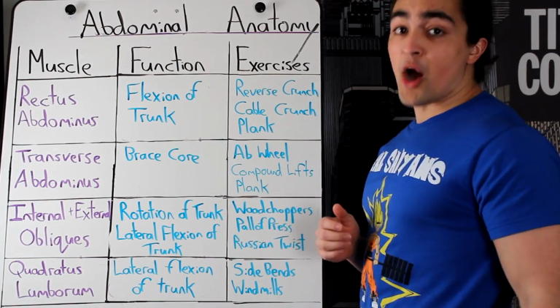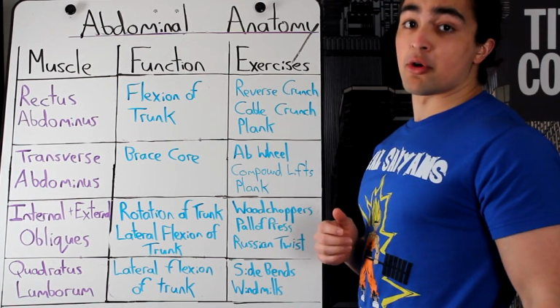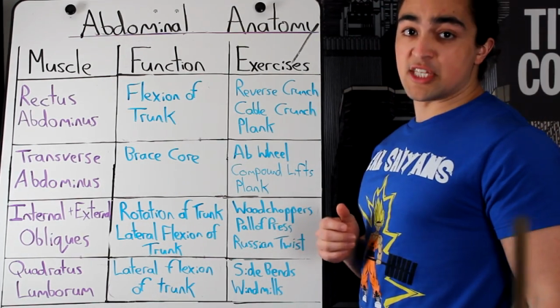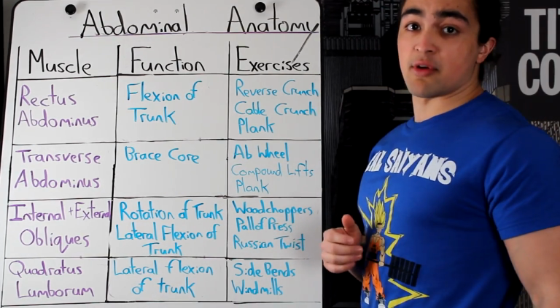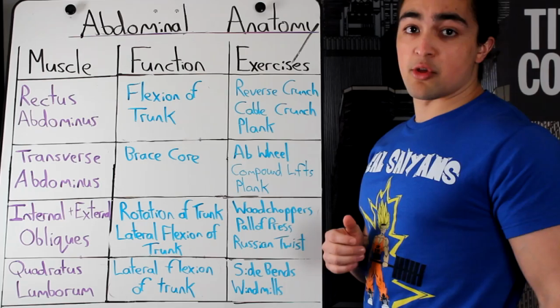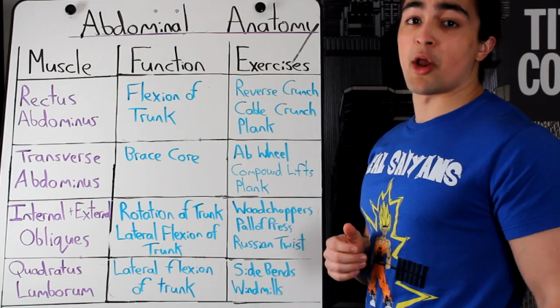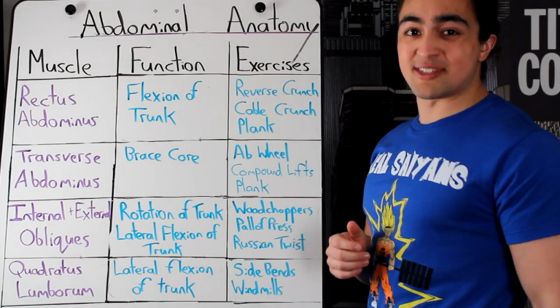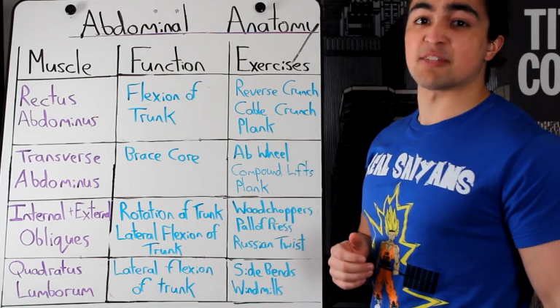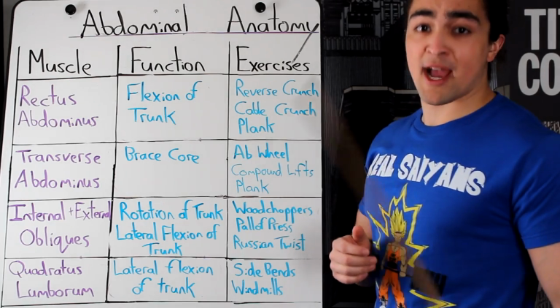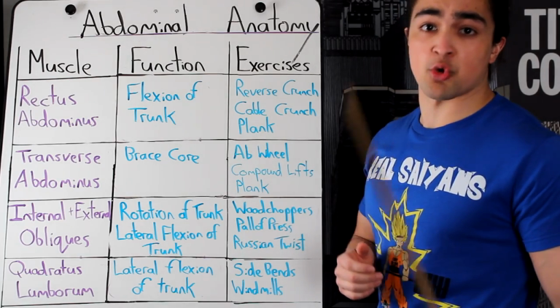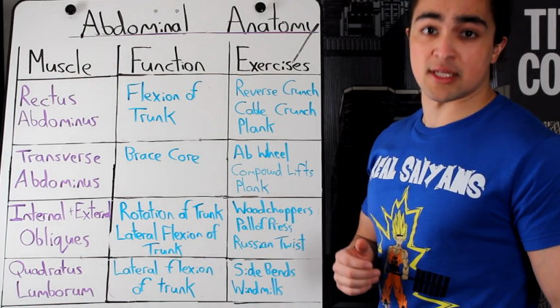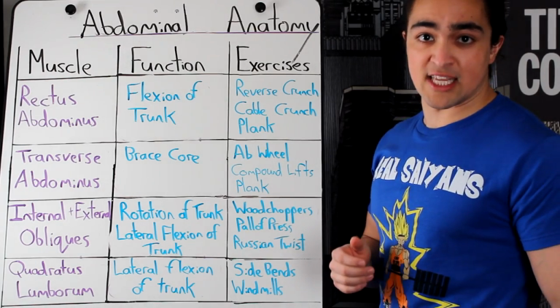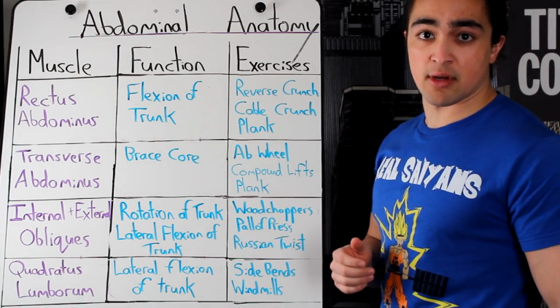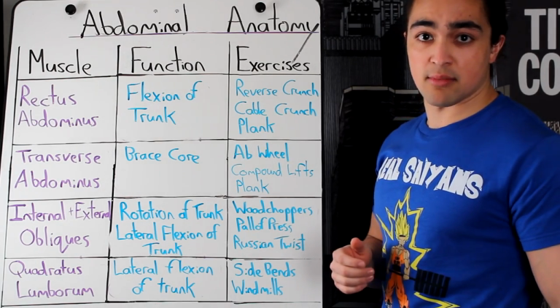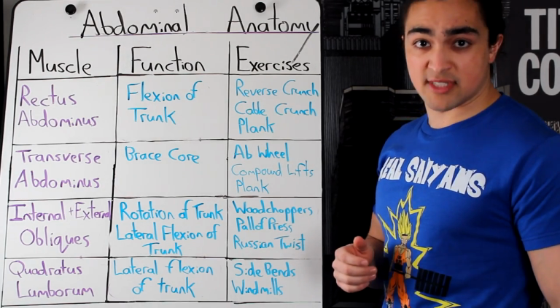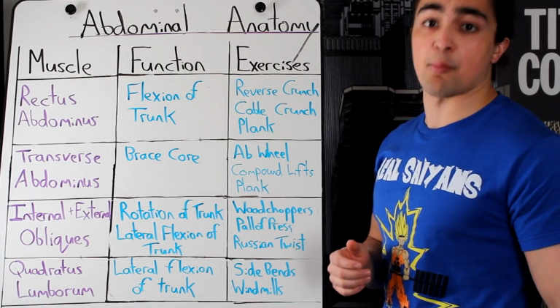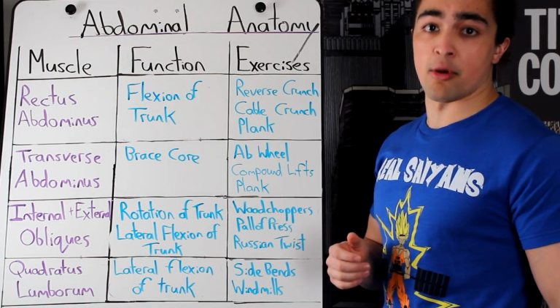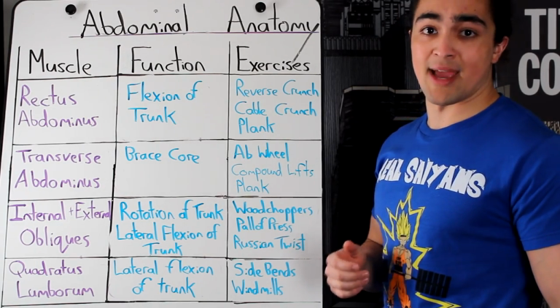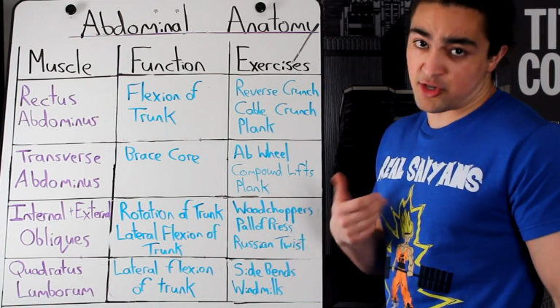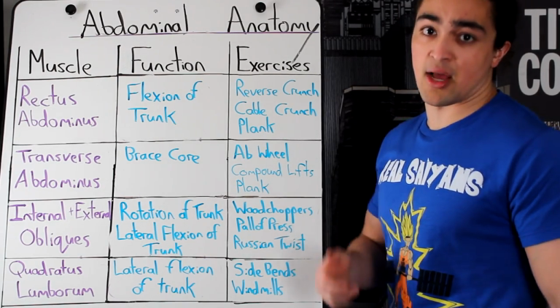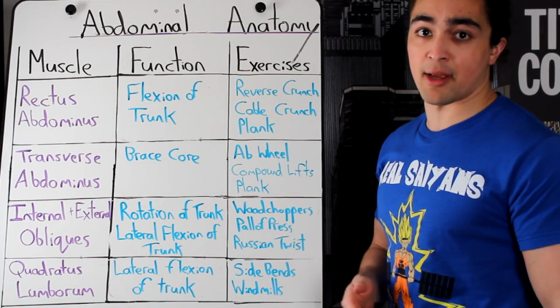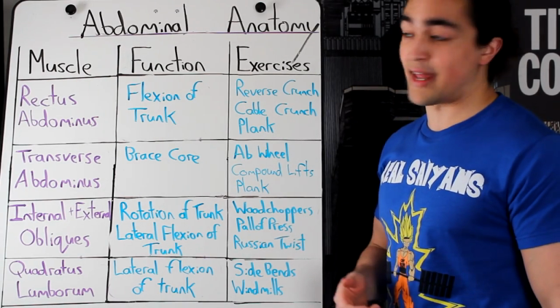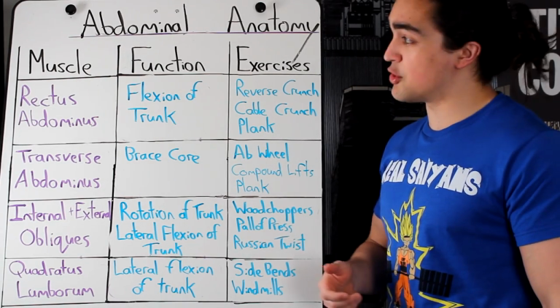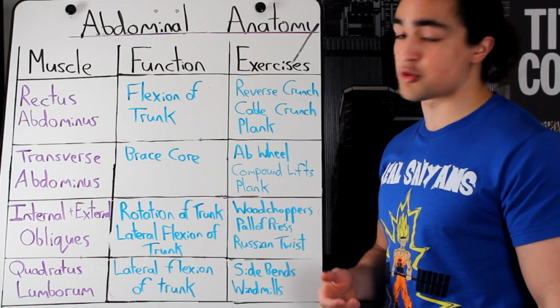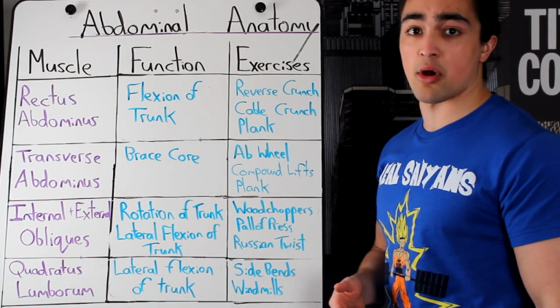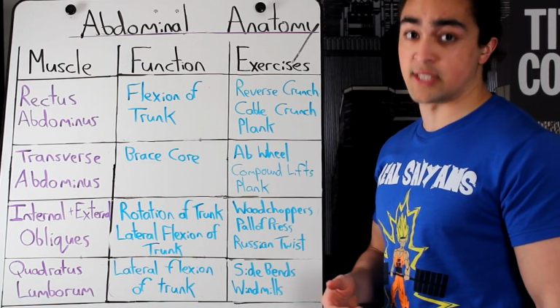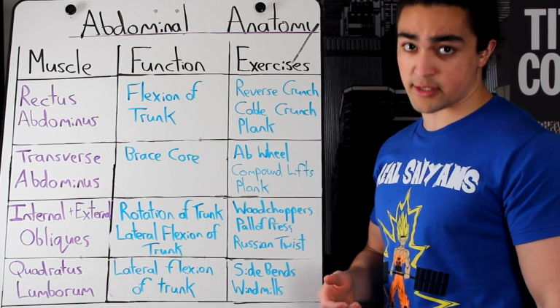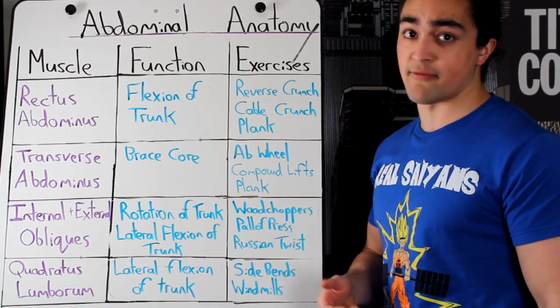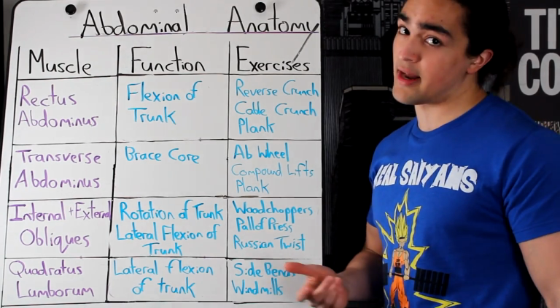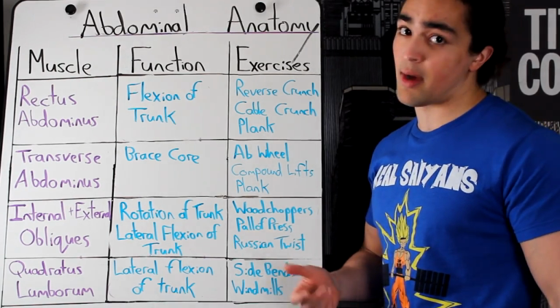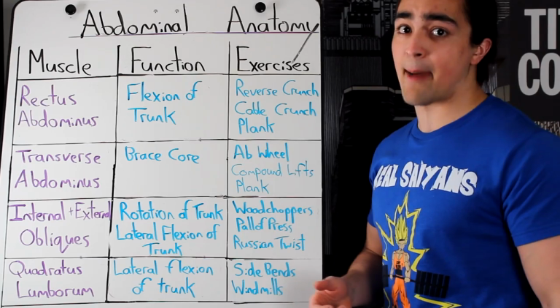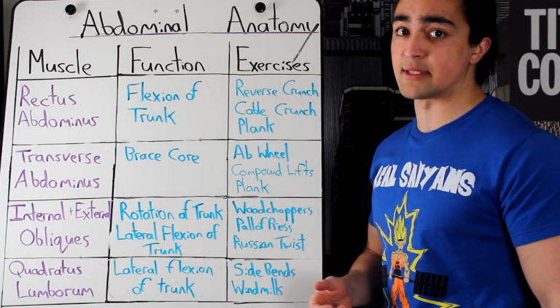You want to know a six-pack shortcut secret? Tapeworm in your stomach. Let it do its work. Find out what happens.